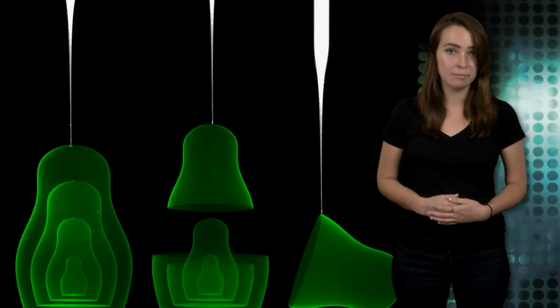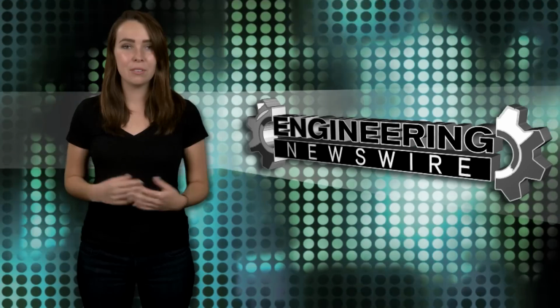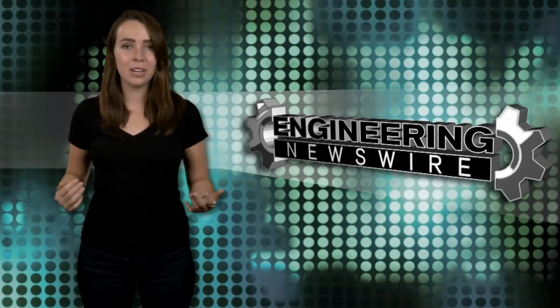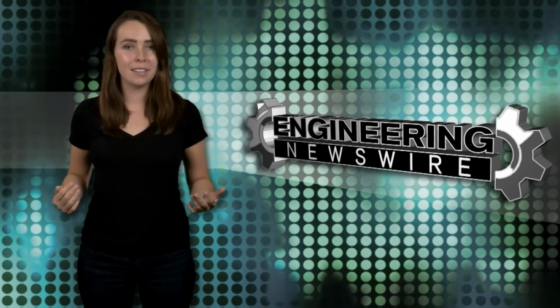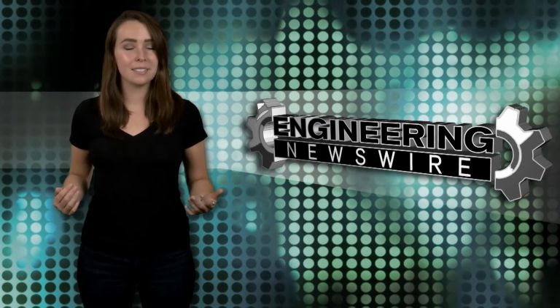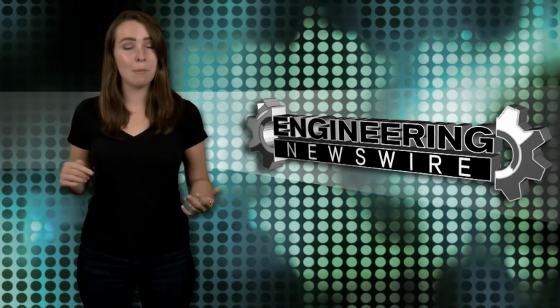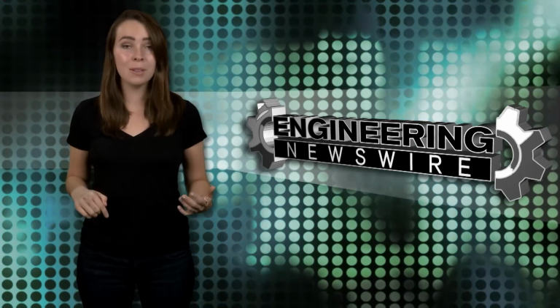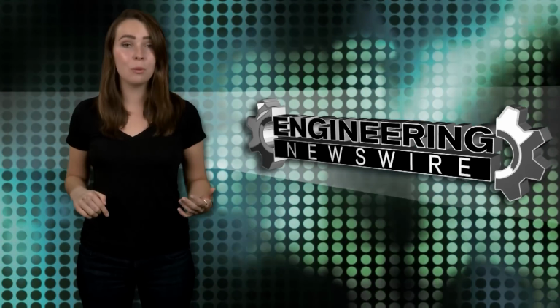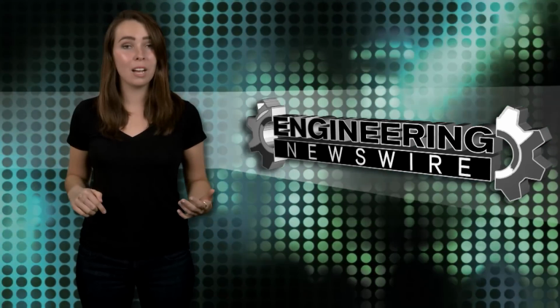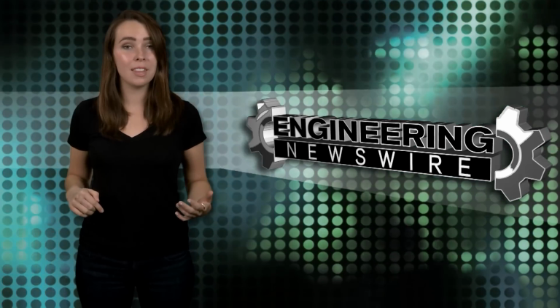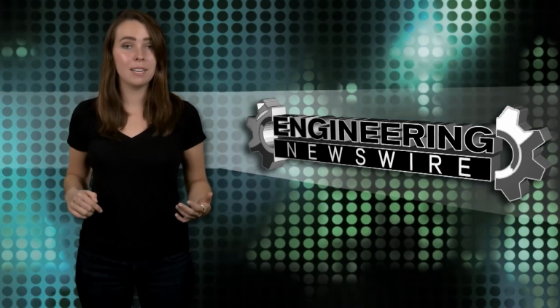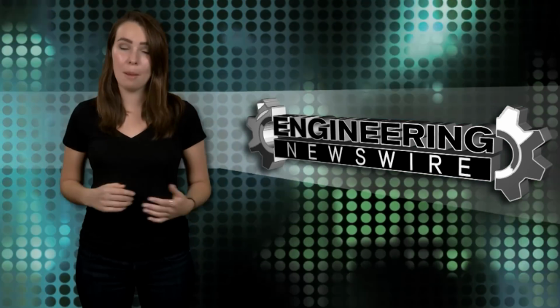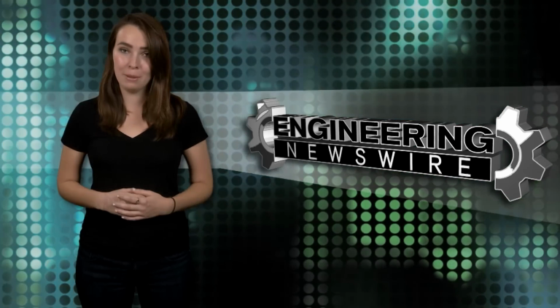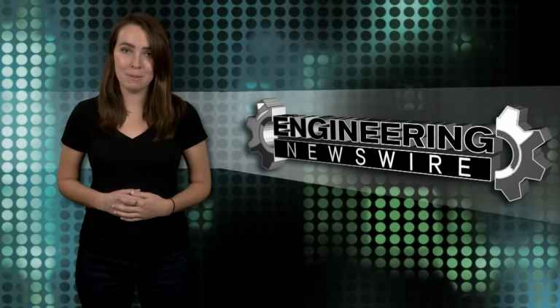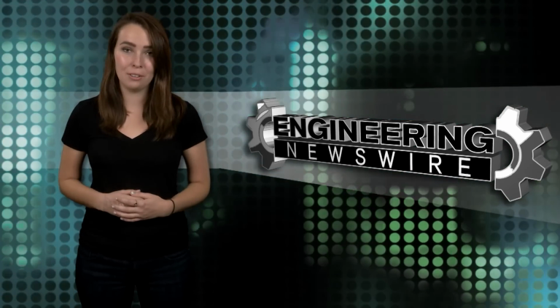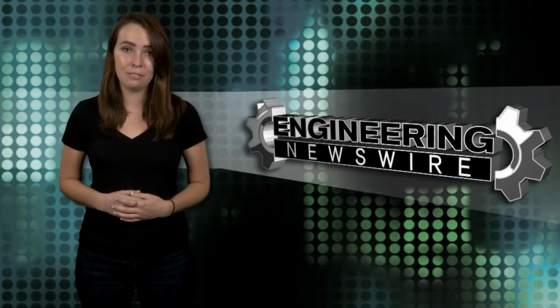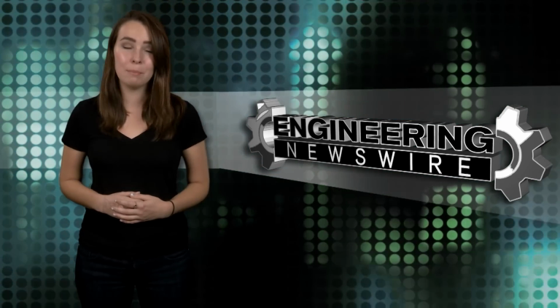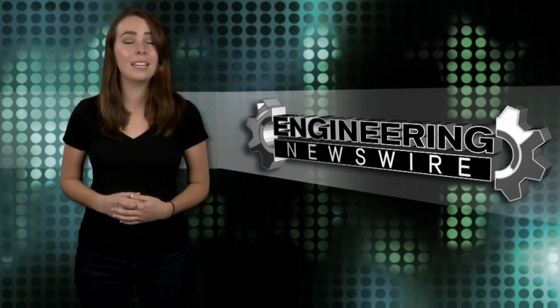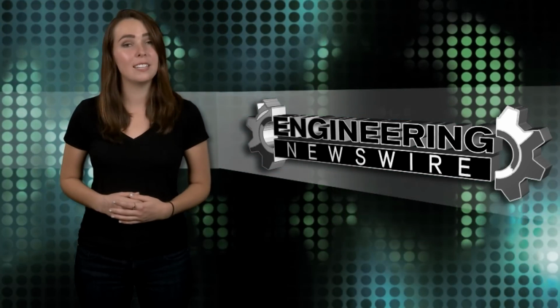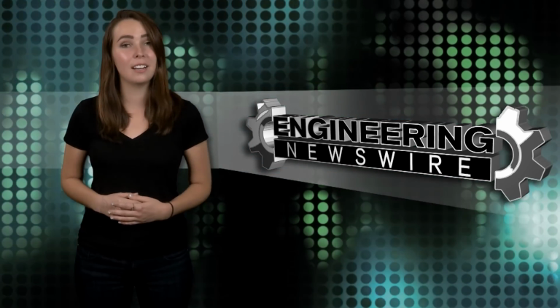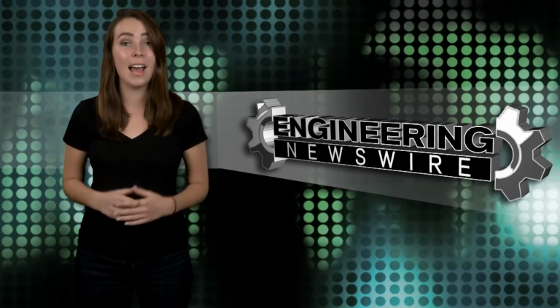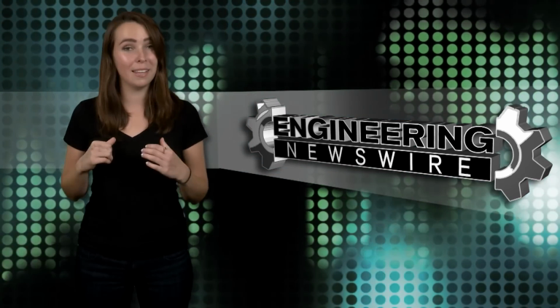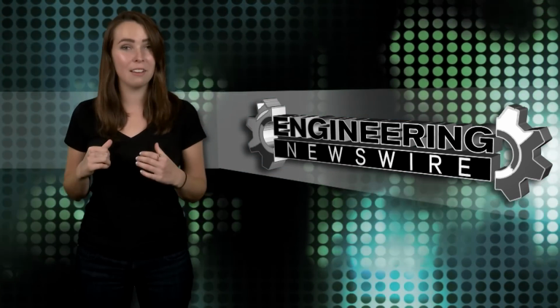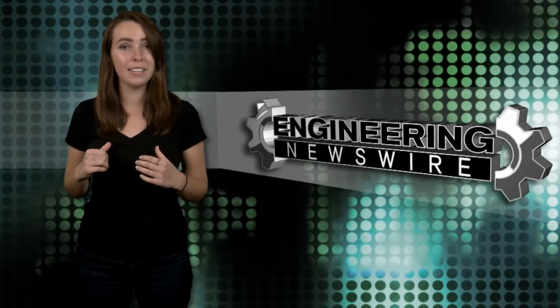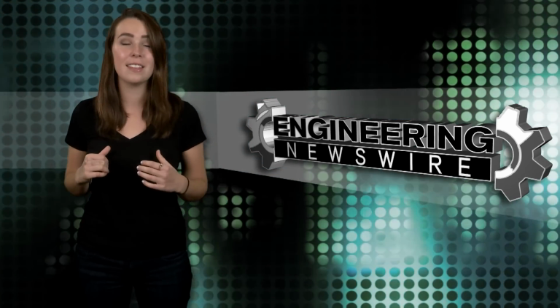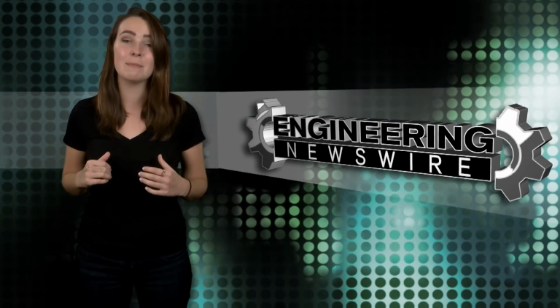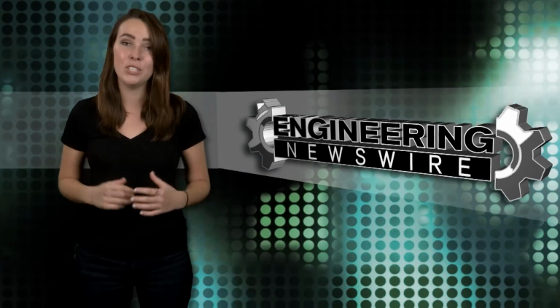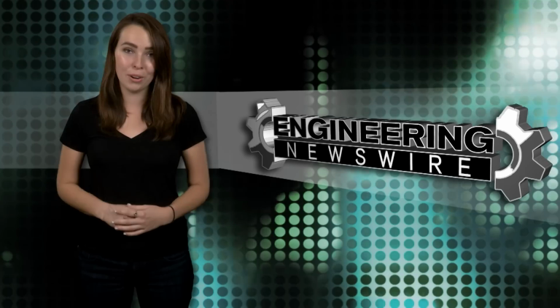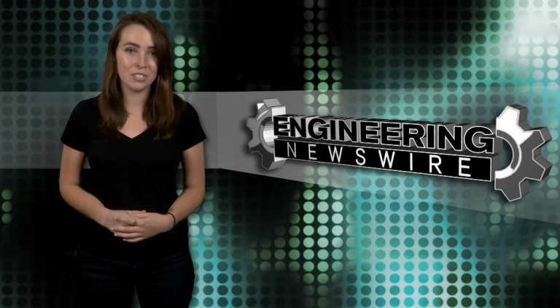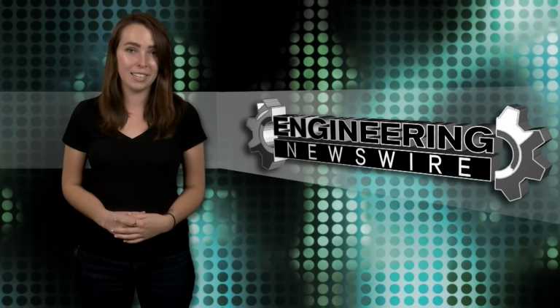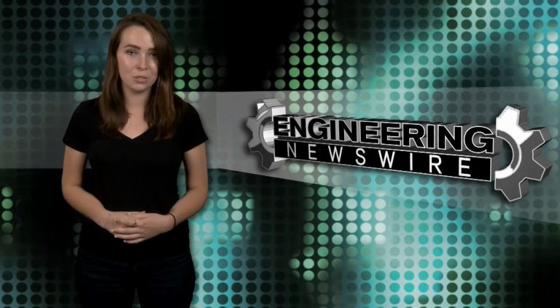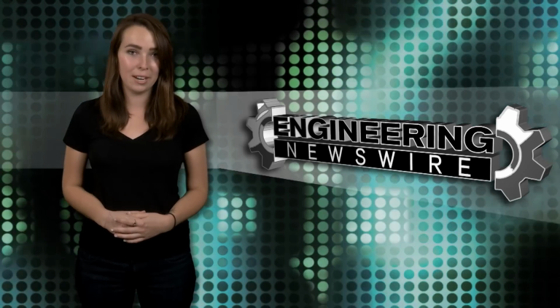Do you have story ideas? Comment below and we'll cover them in an upcoming episode. For the PD&D Channel, I'm Kayleigh Duffy and this has been your Engineering Newswire.